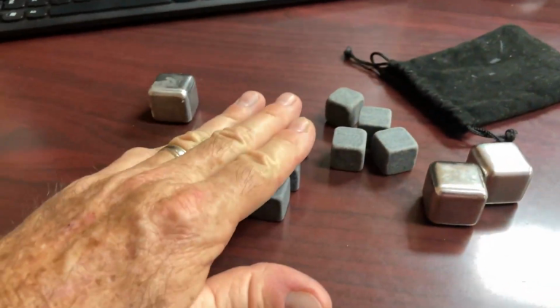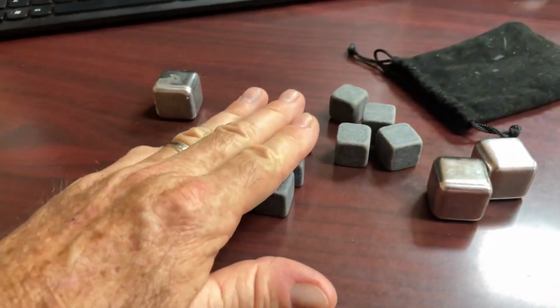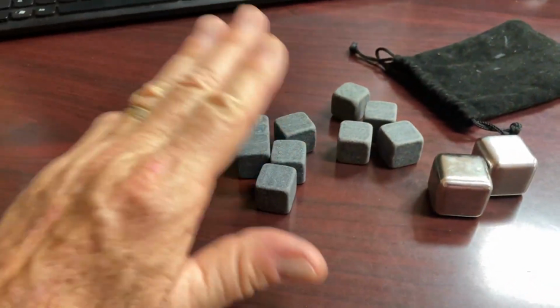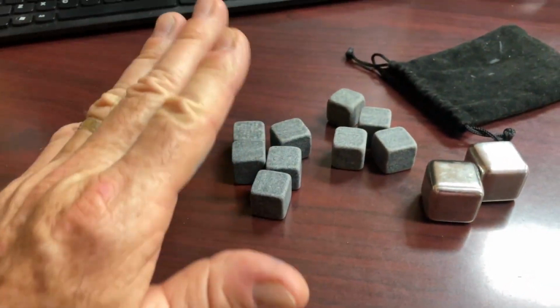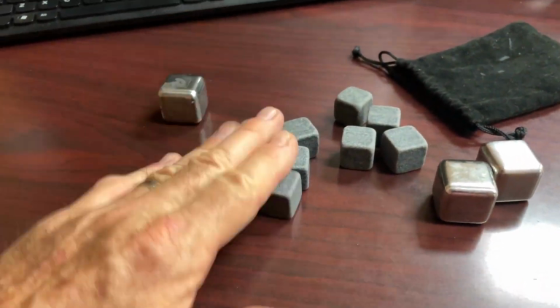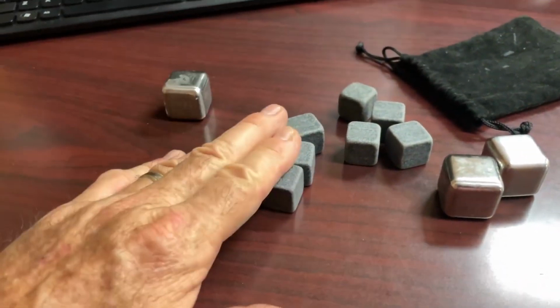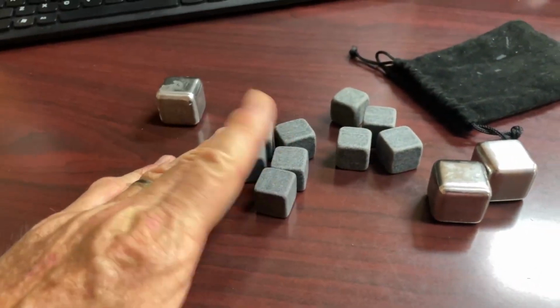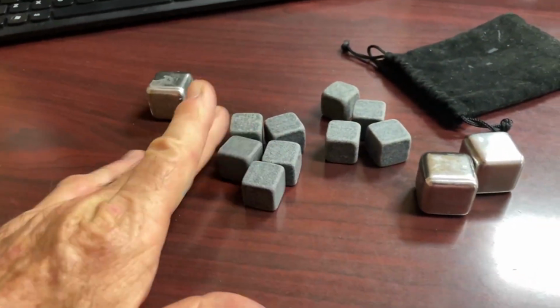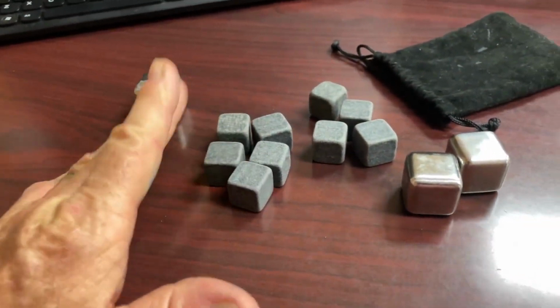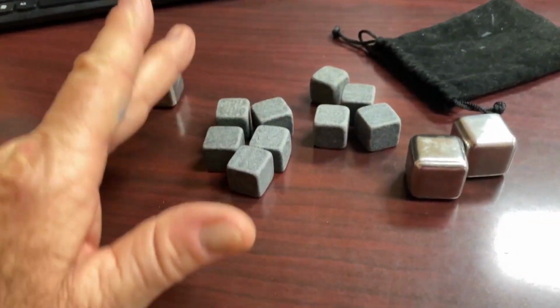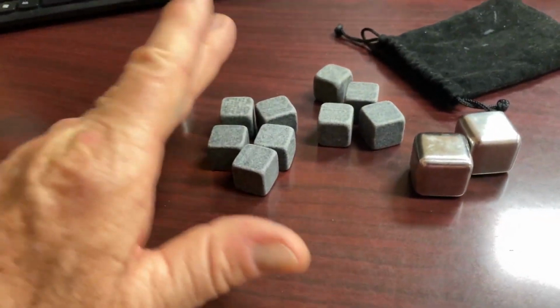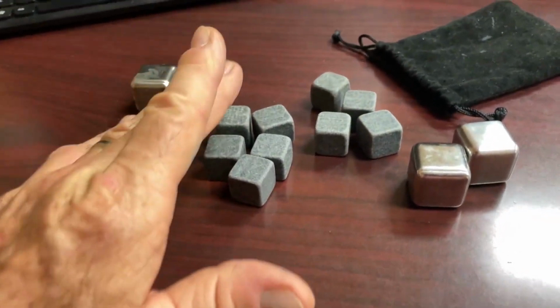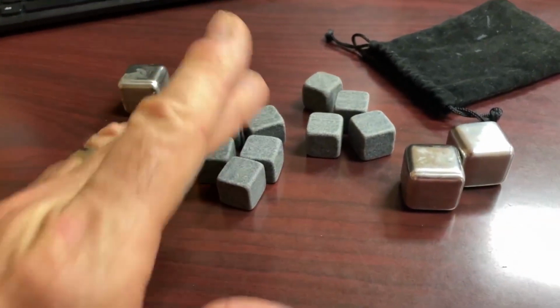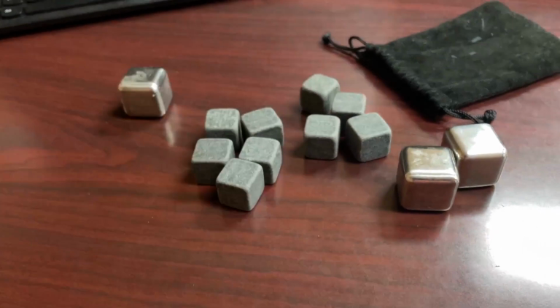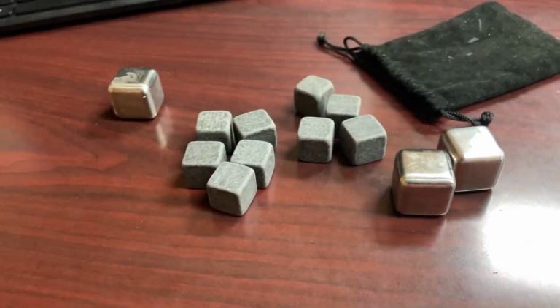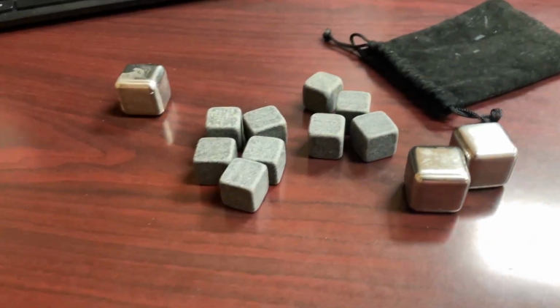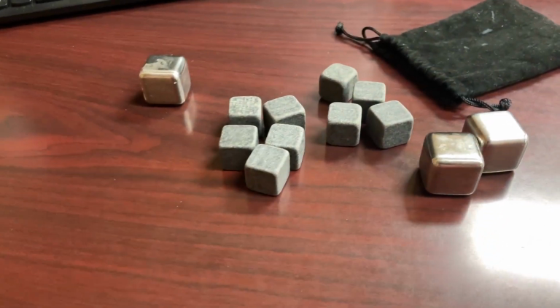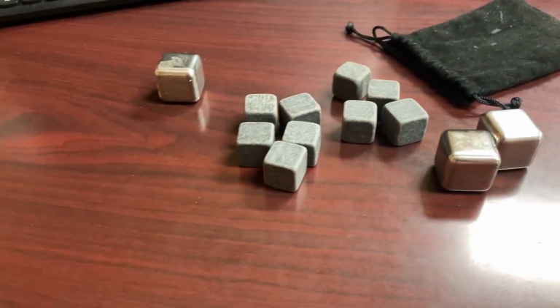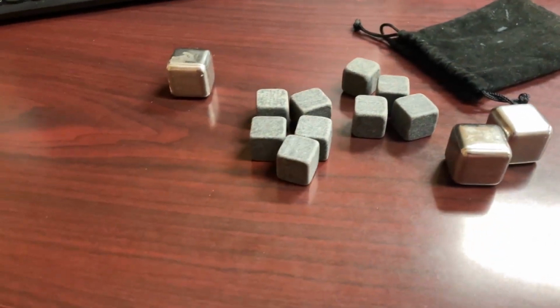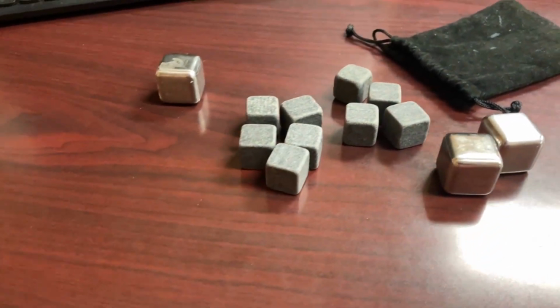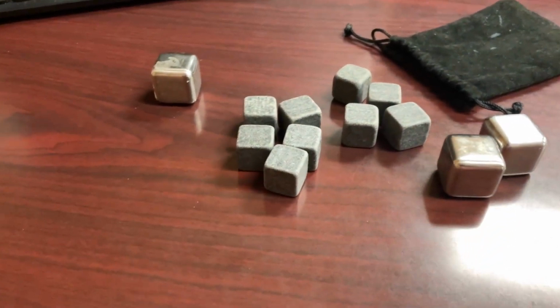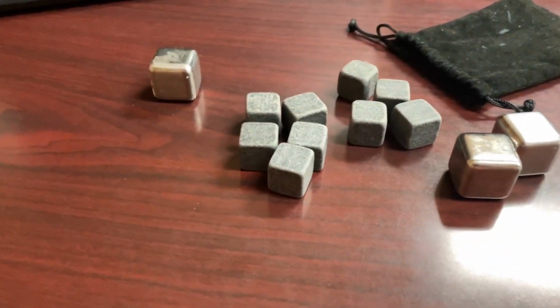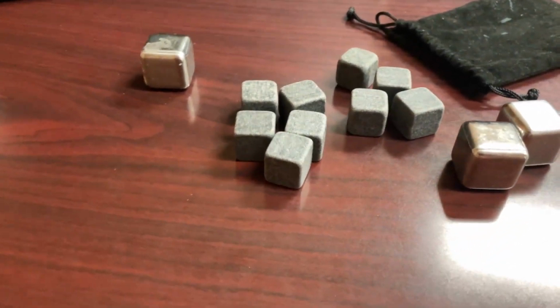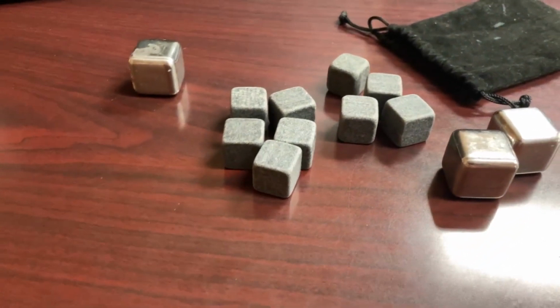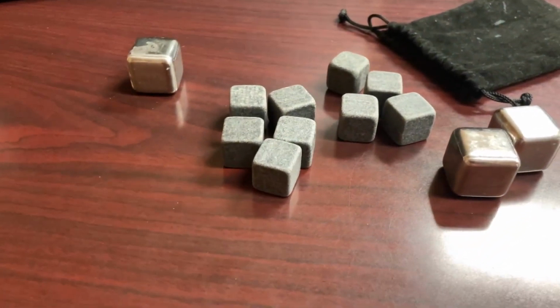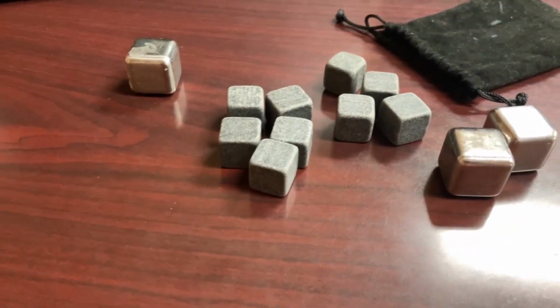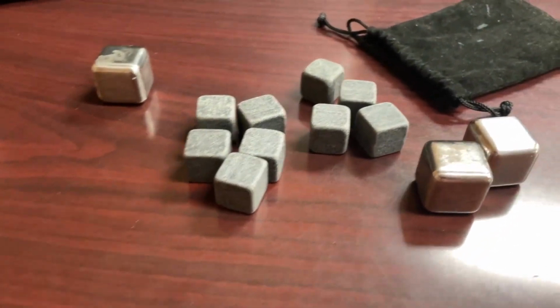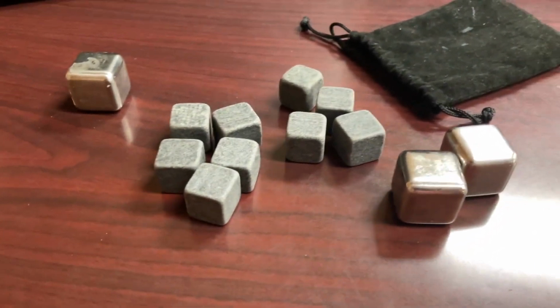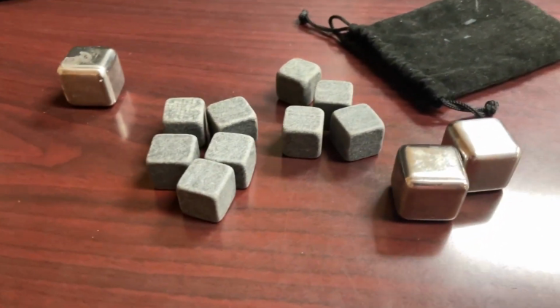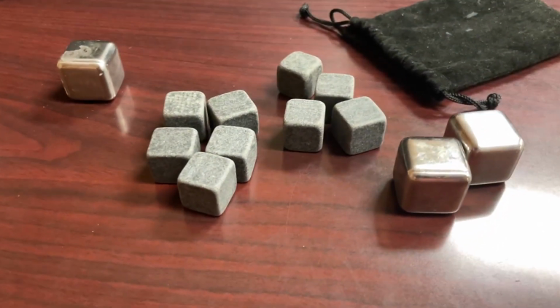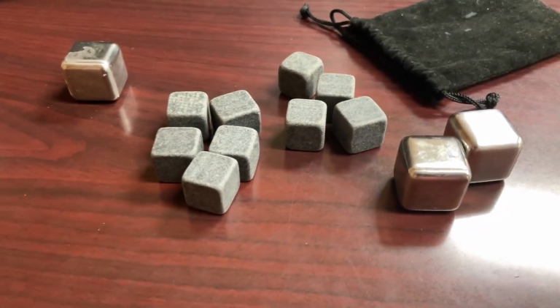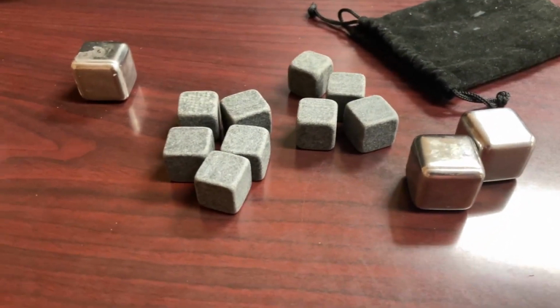I have confidence in these — that they'll work for you. I have two or three sets of them.